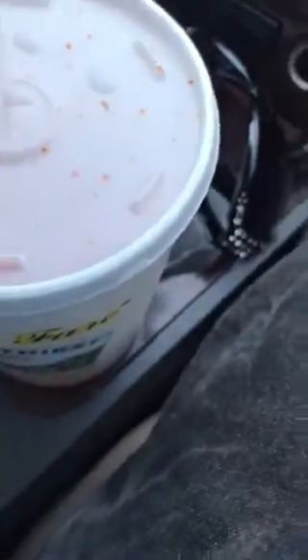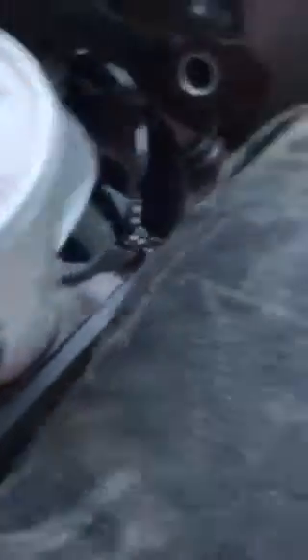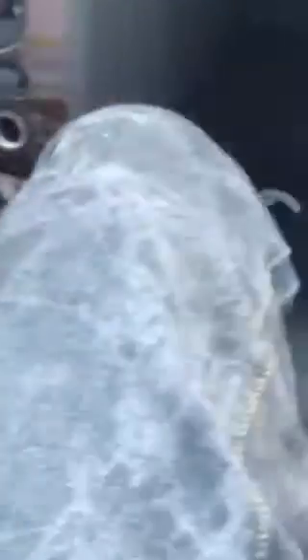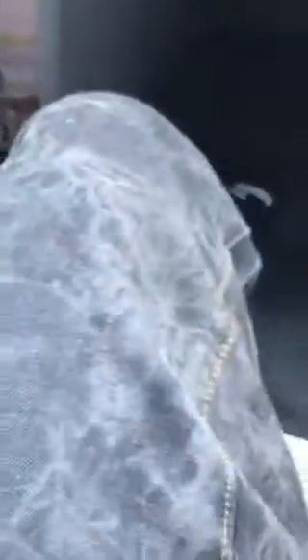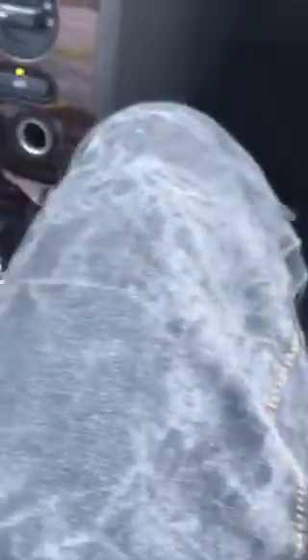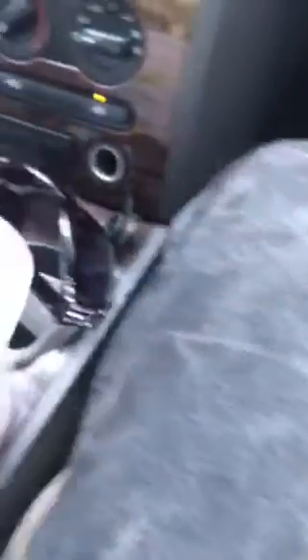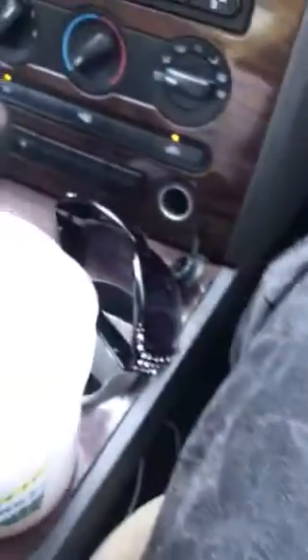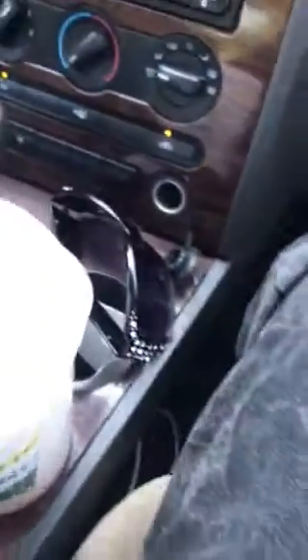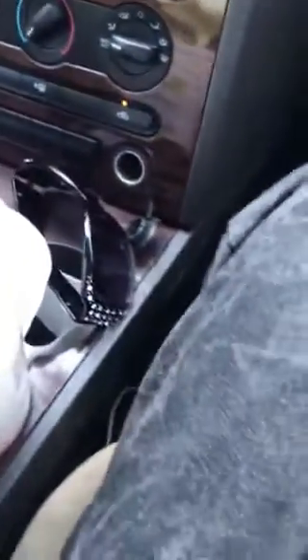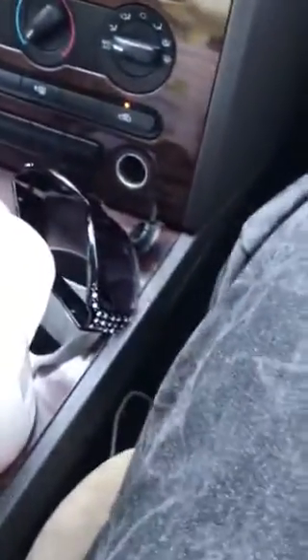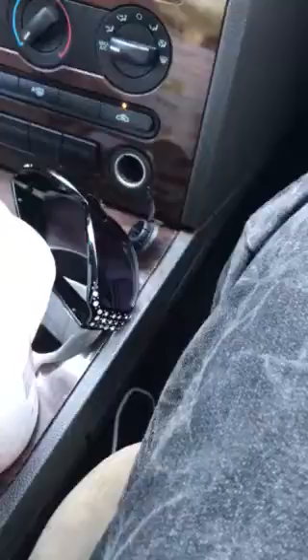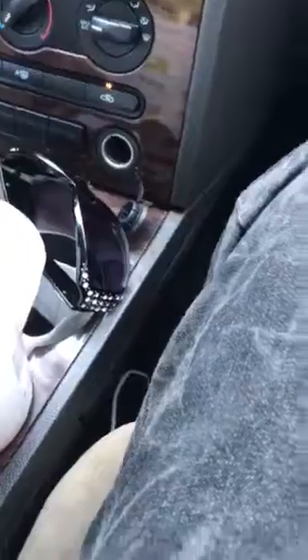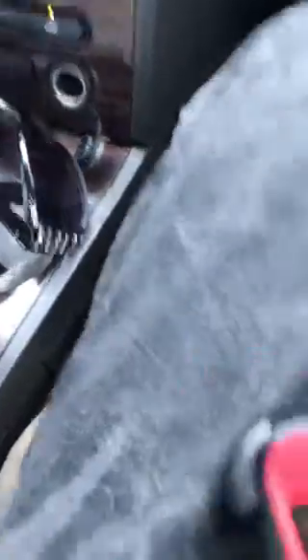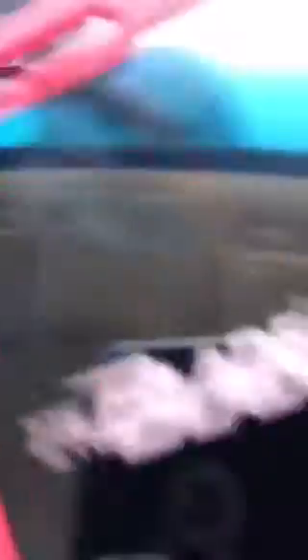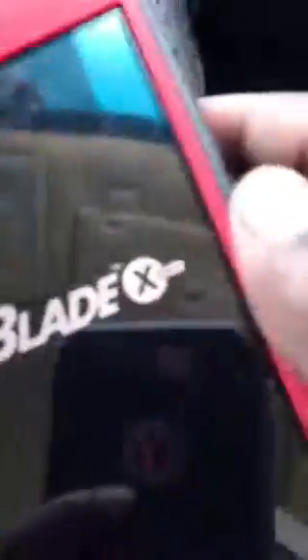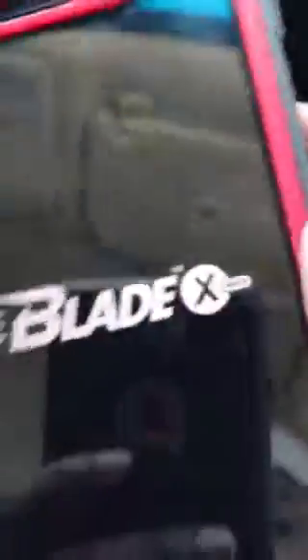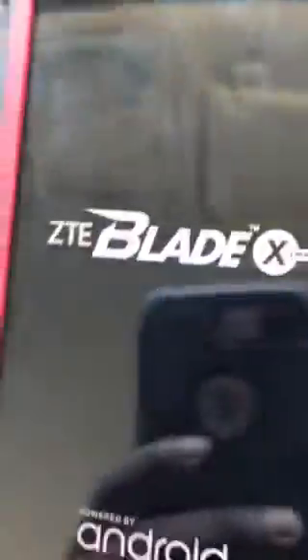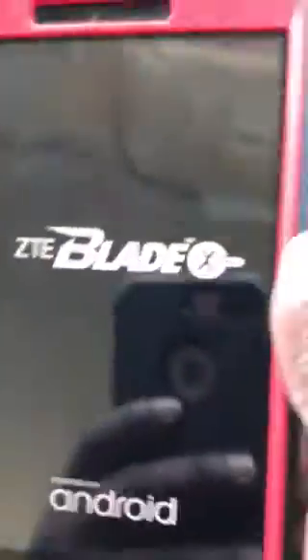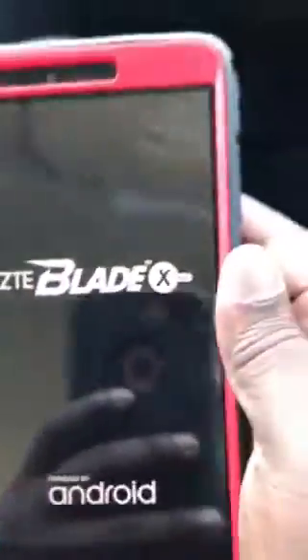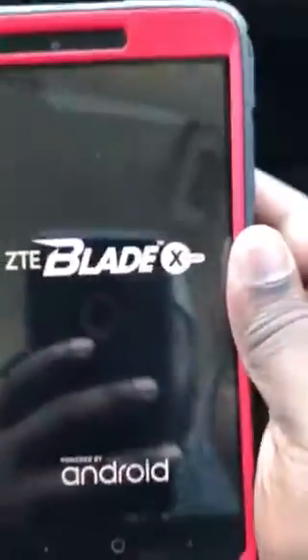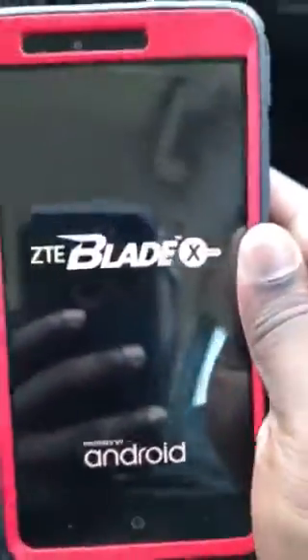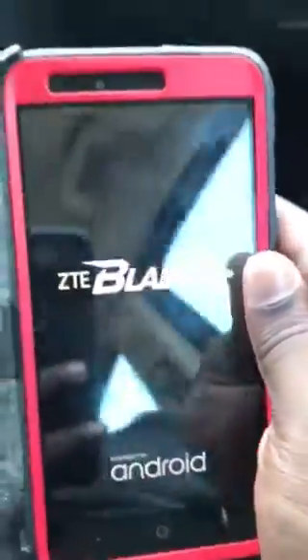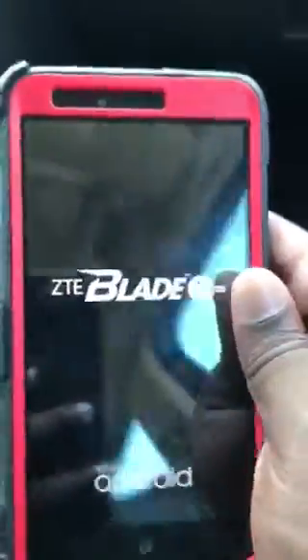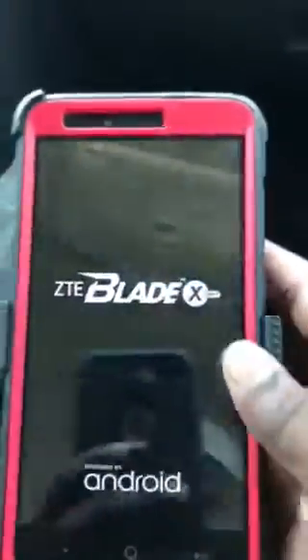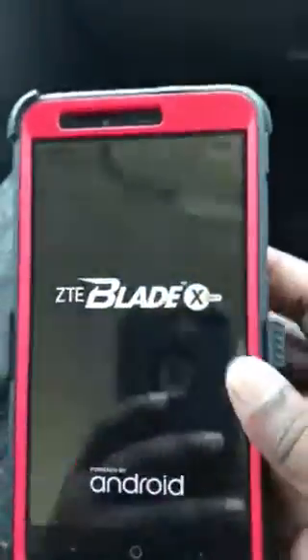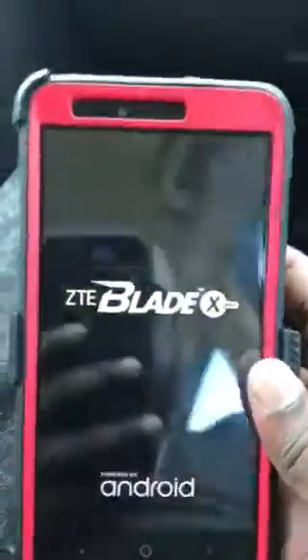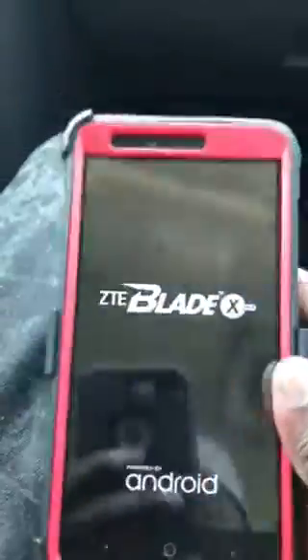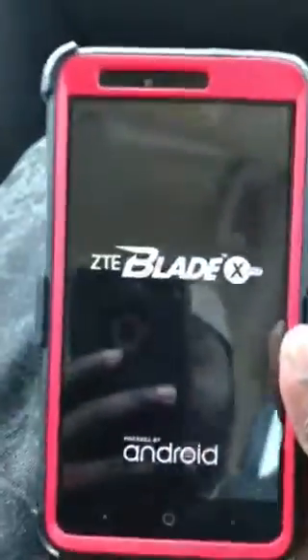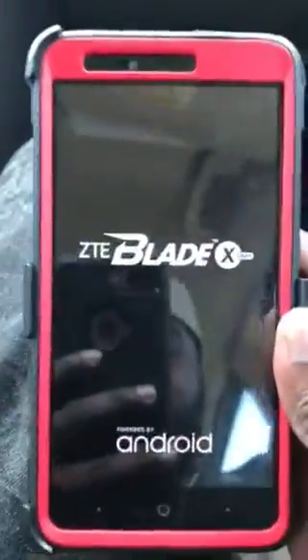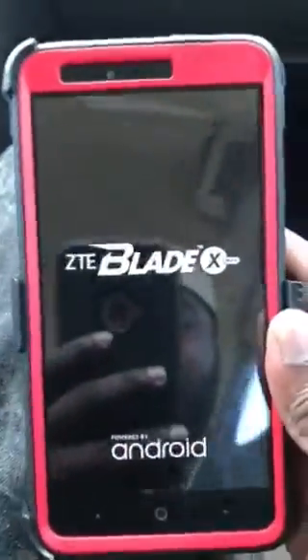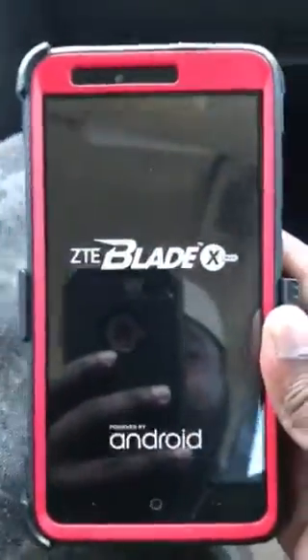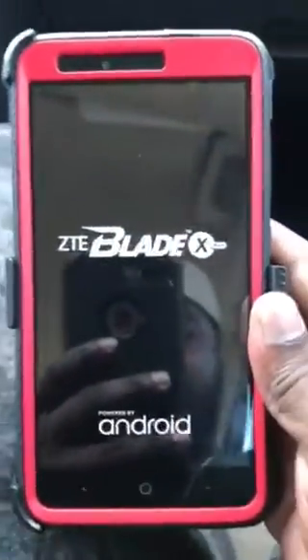Just to confirm, this is the ZTE Blade X-Max from Cricket. You see the glossy back — right there — the ZTE Blade X-Max.